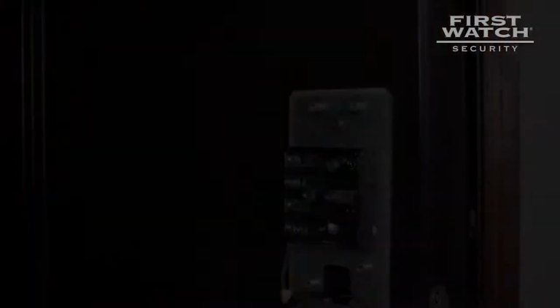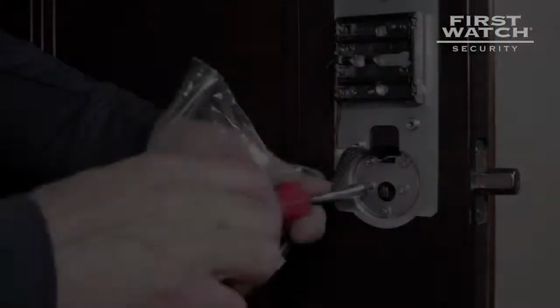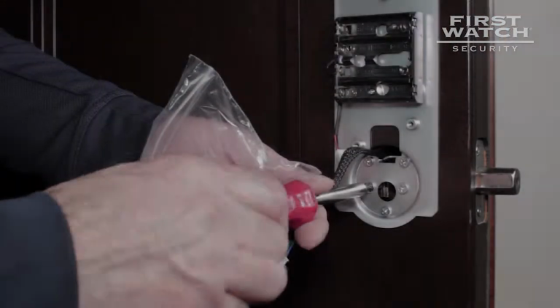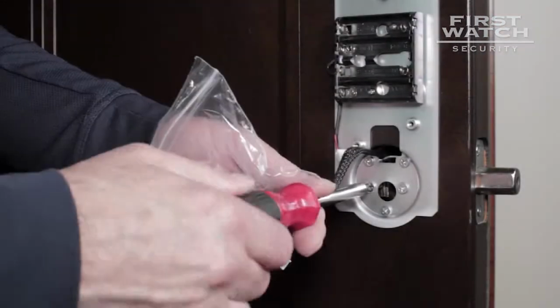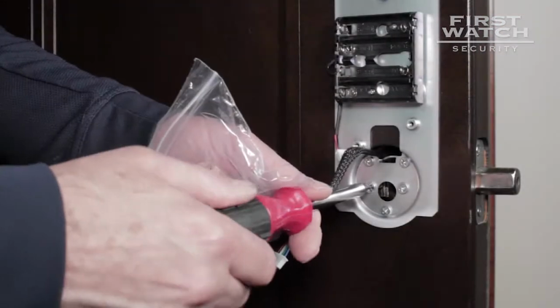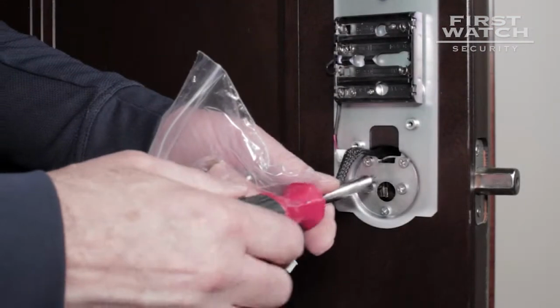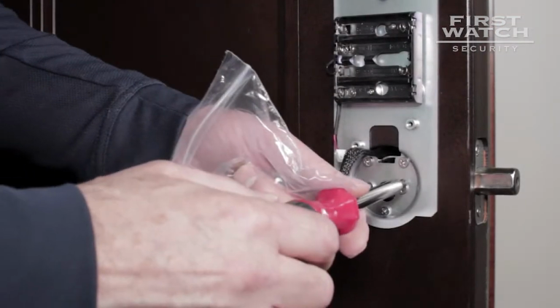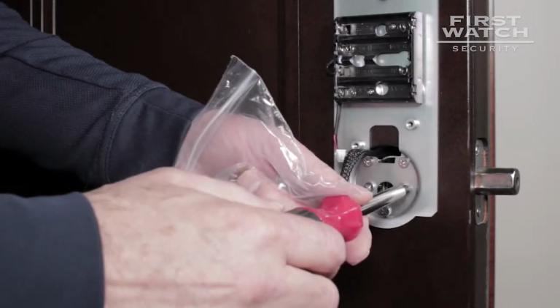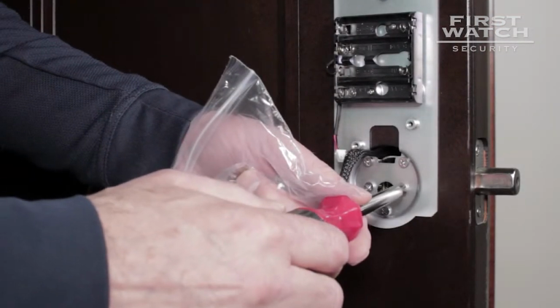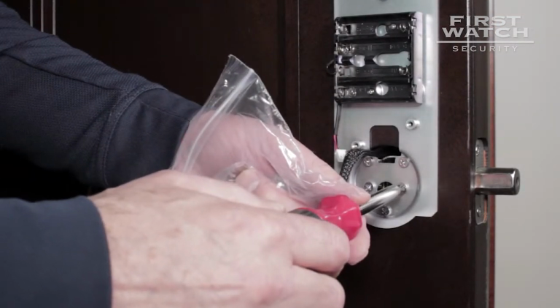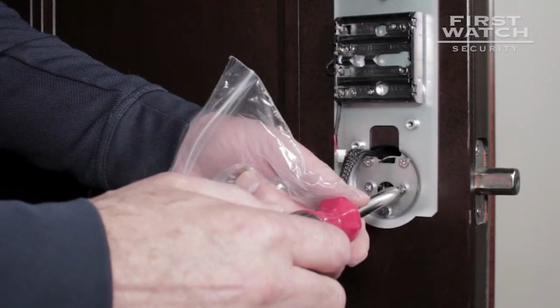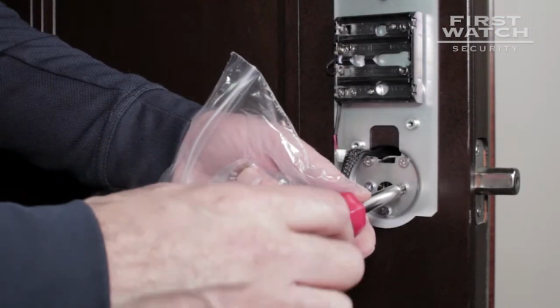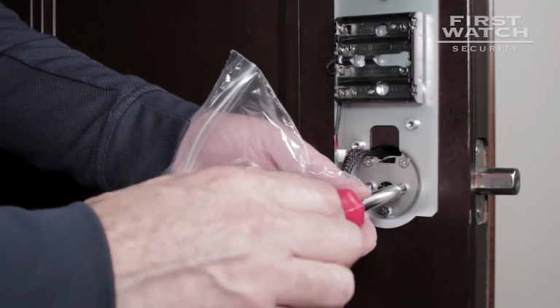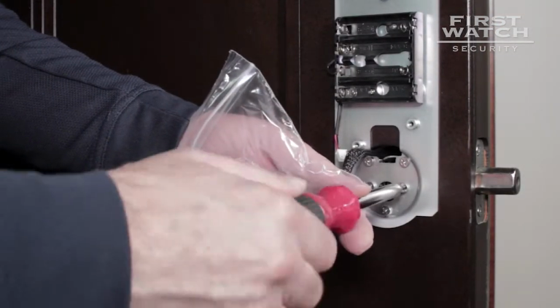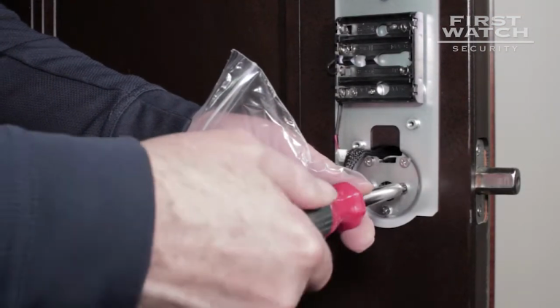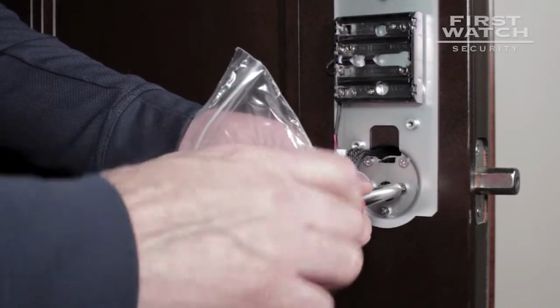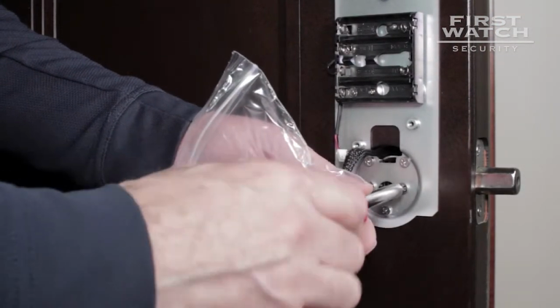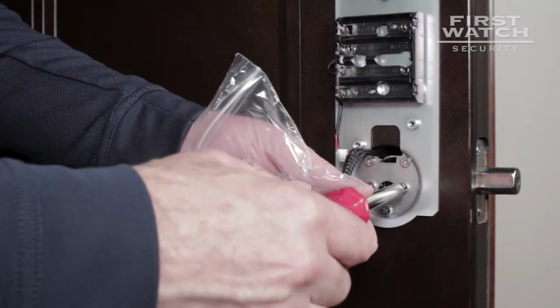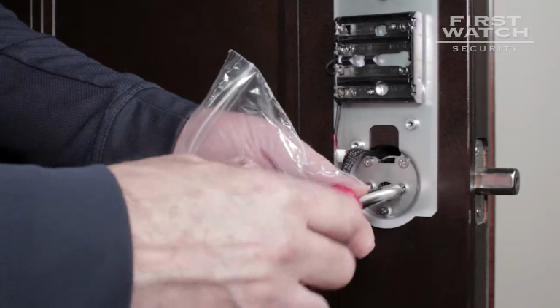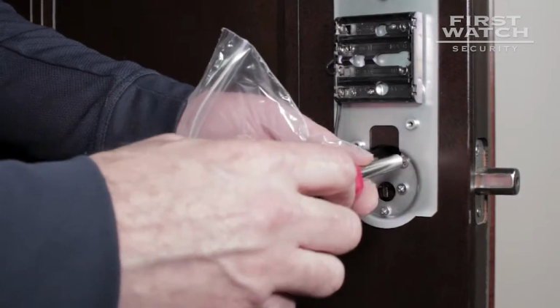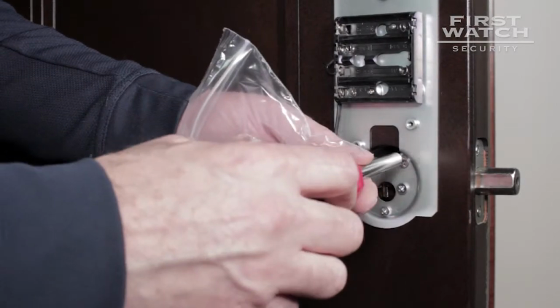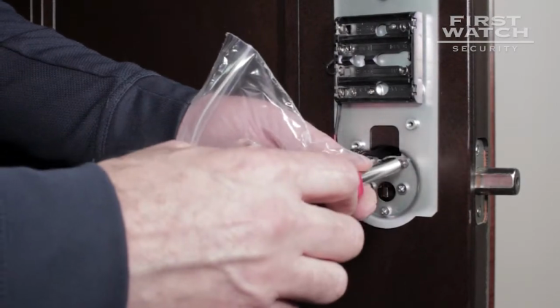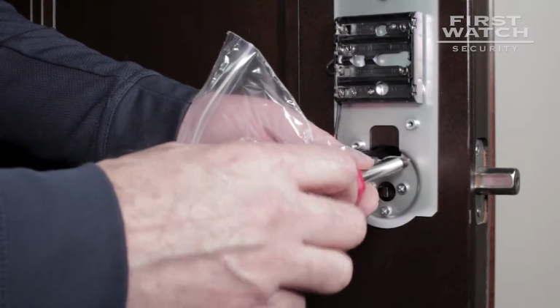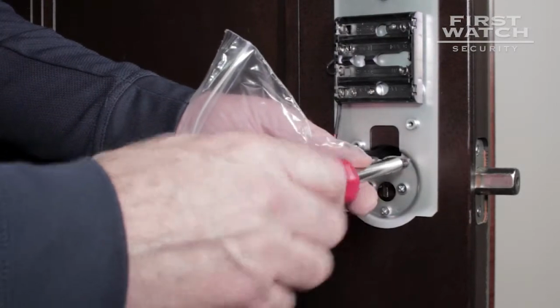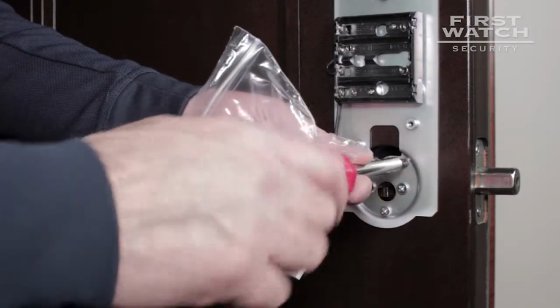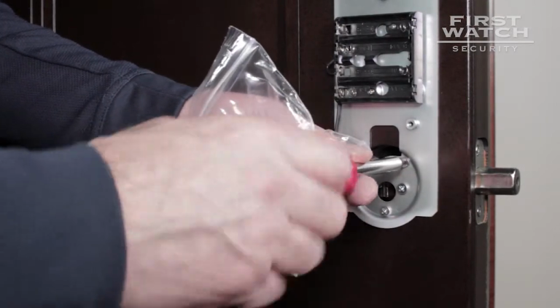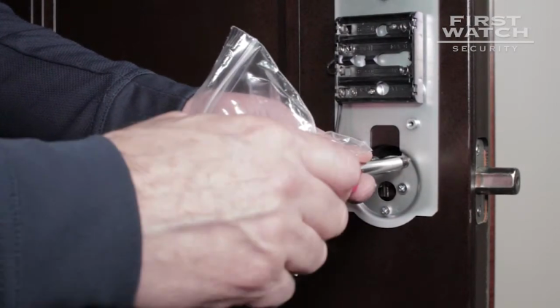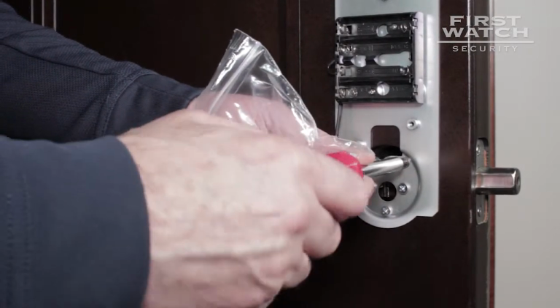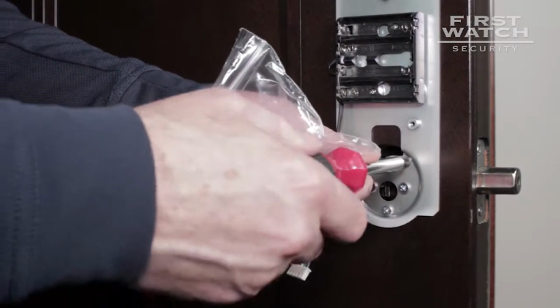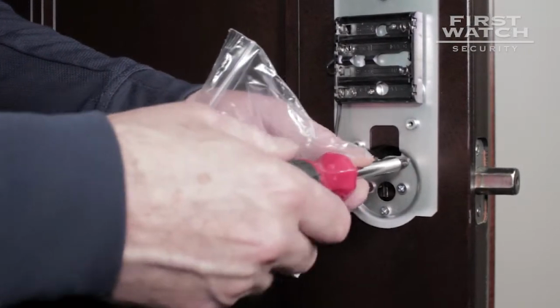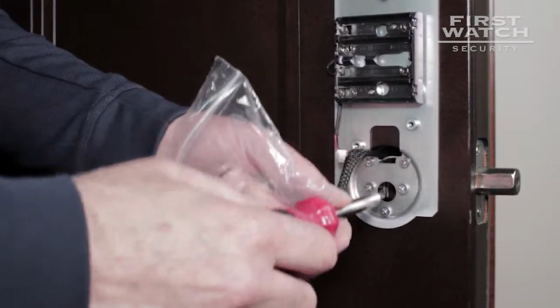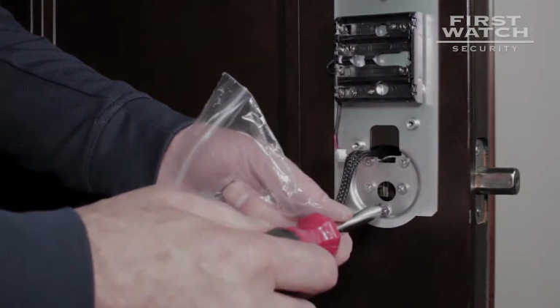Now go back and make sure all screws are tight. Do not over-tighten — just make sure all the screws are tight.